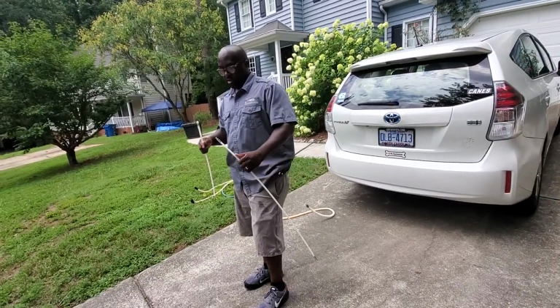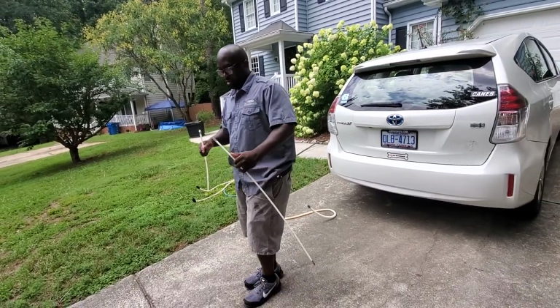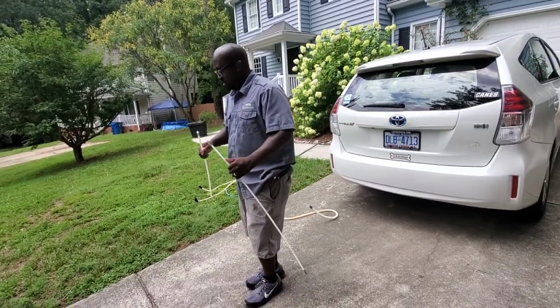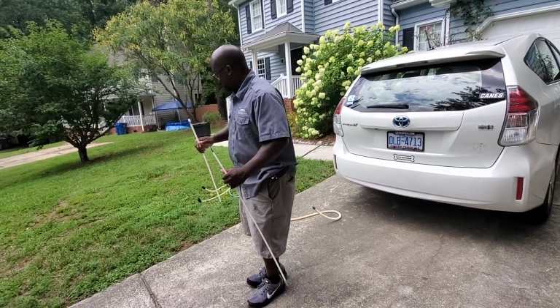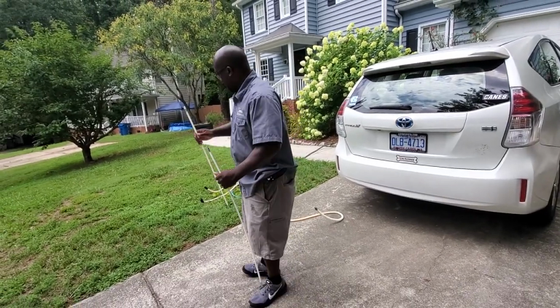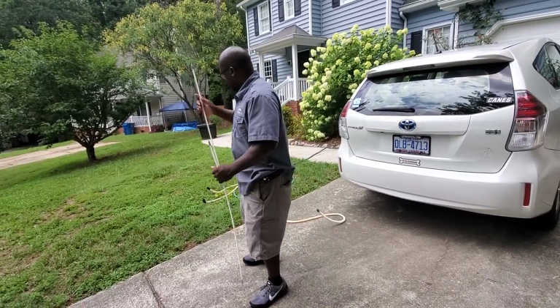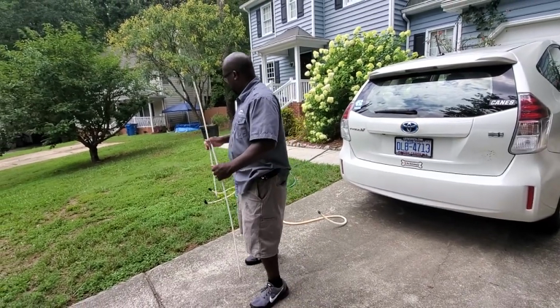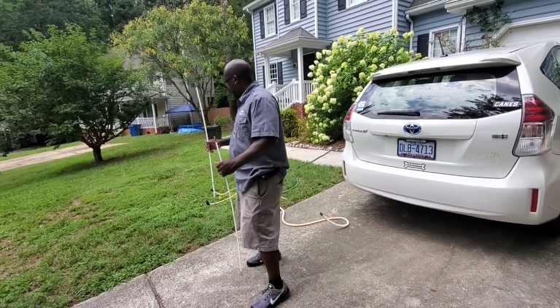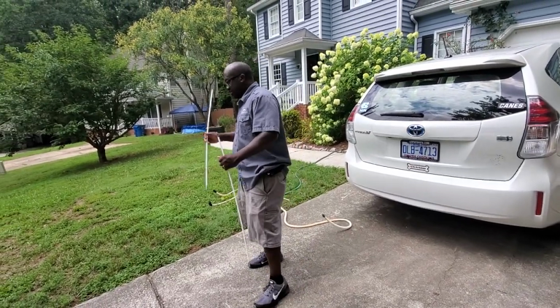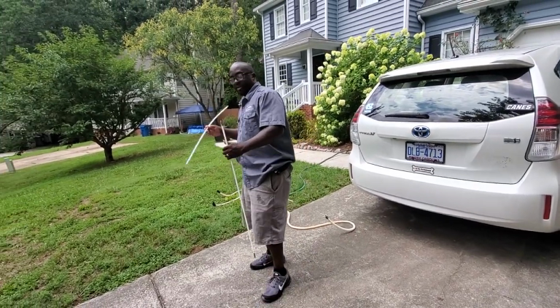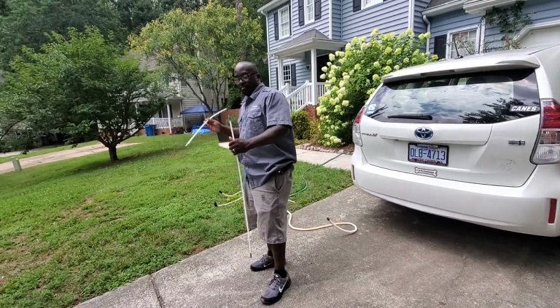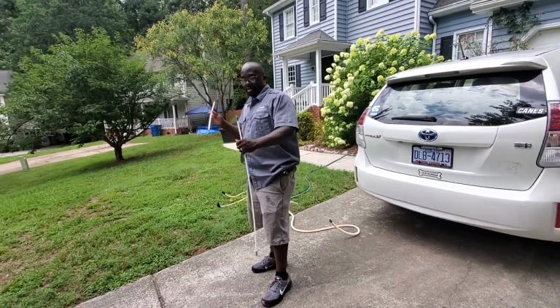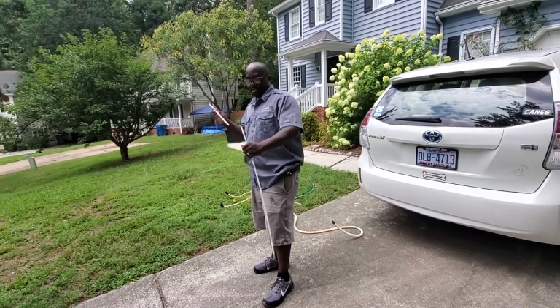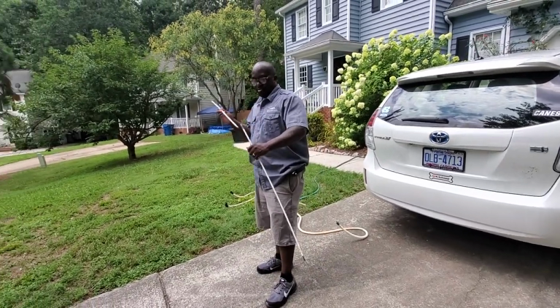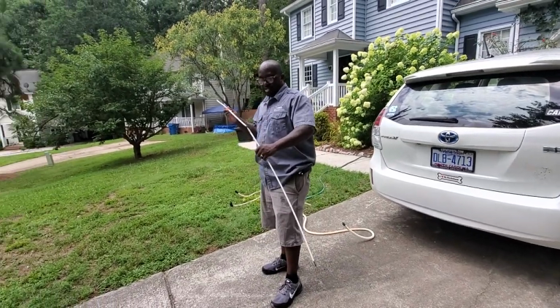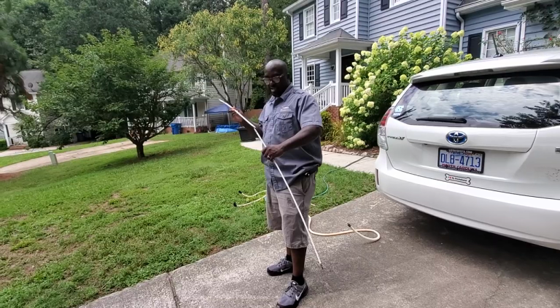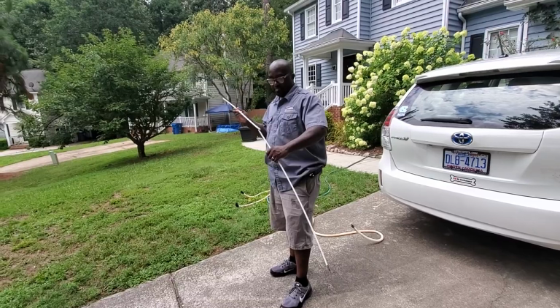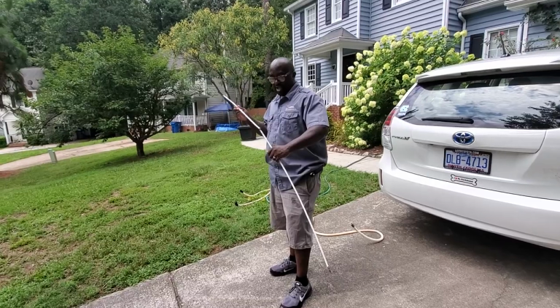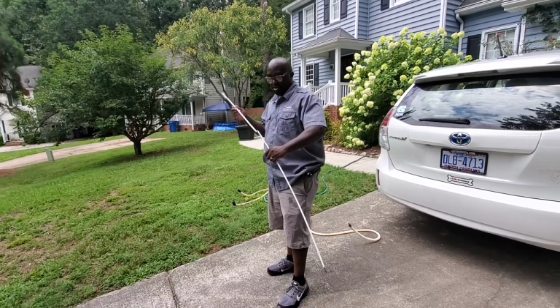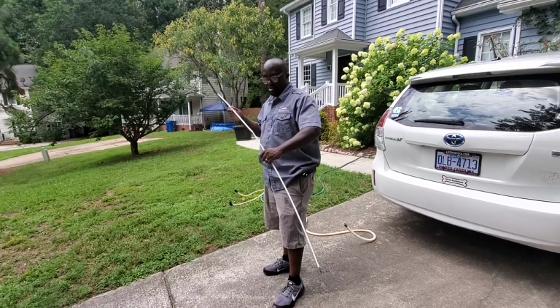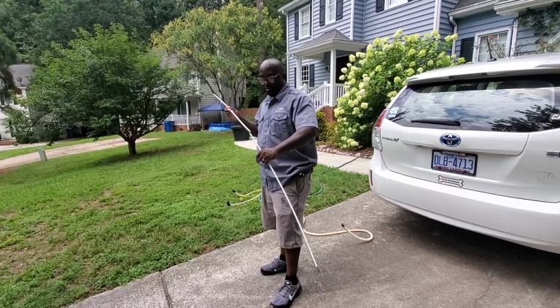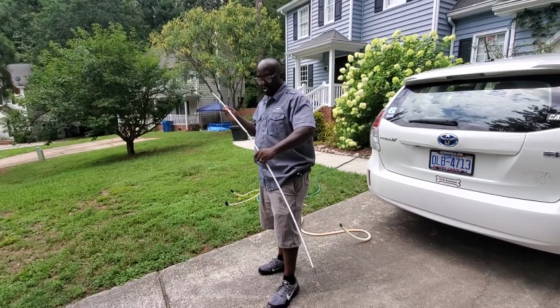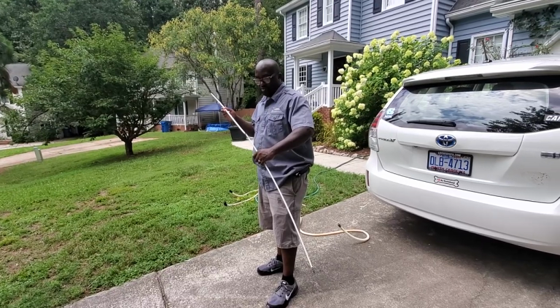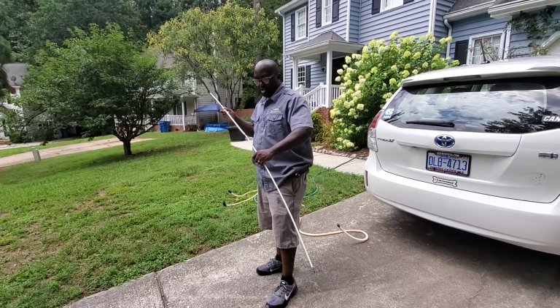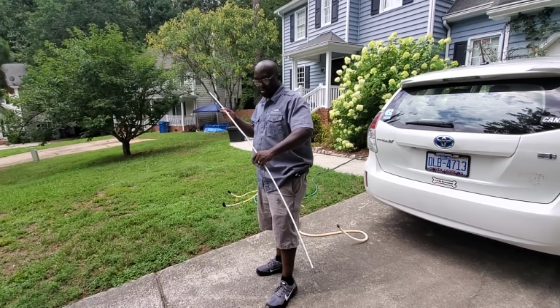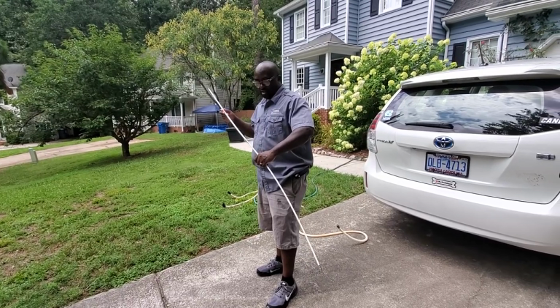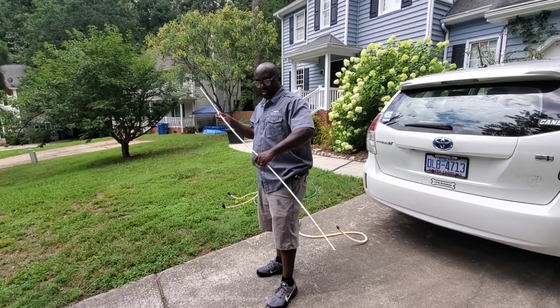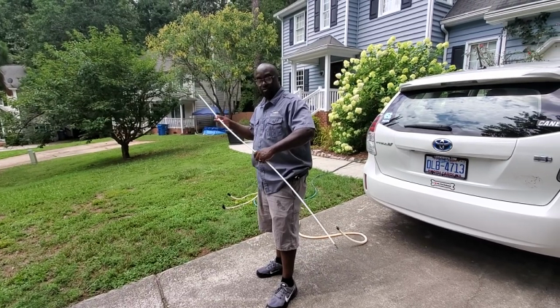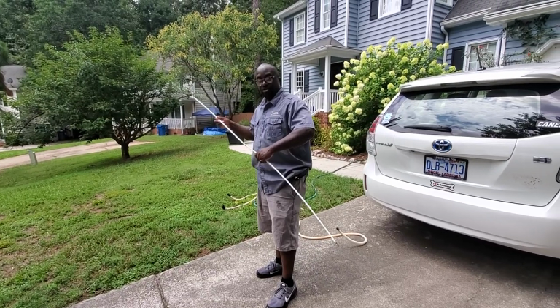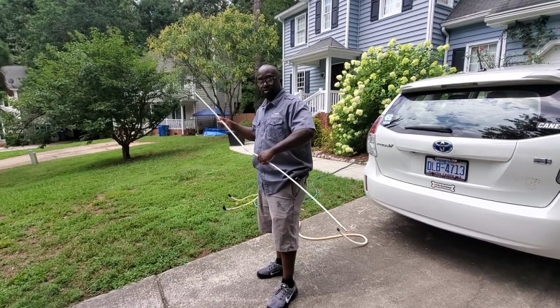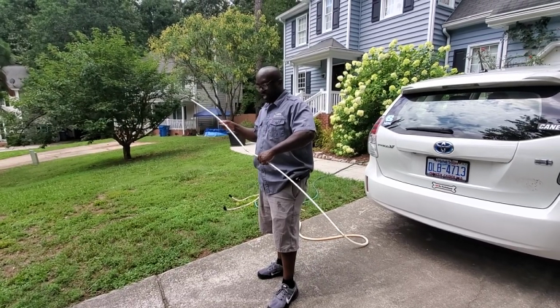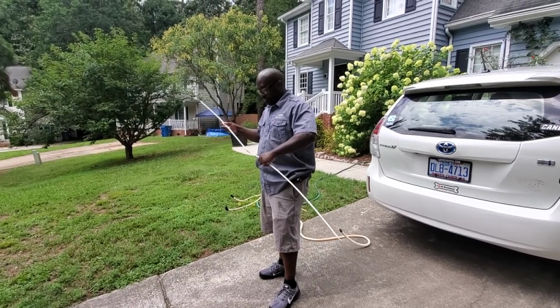Okay, Appliance Boot Camp. What we're doing today — we got a call for a dishwasher that won't drain out.